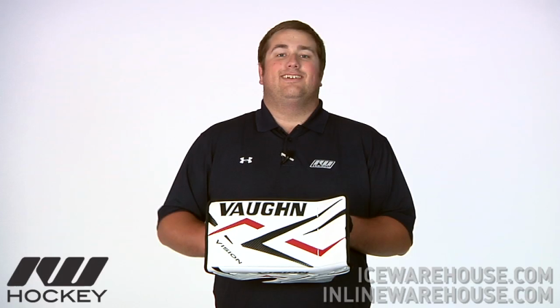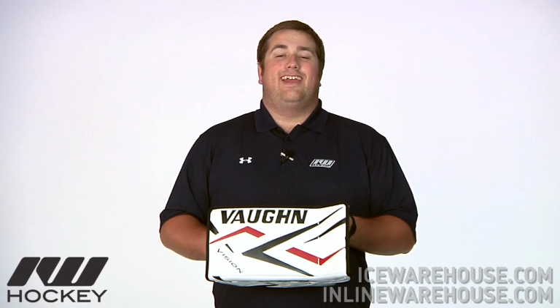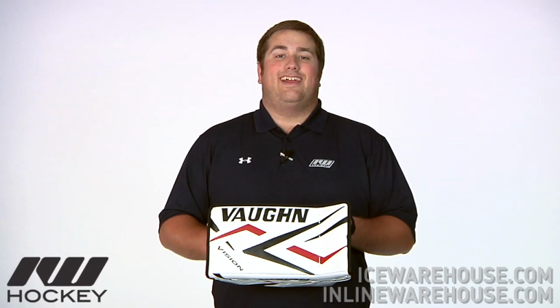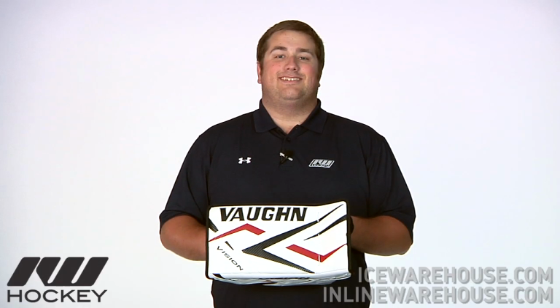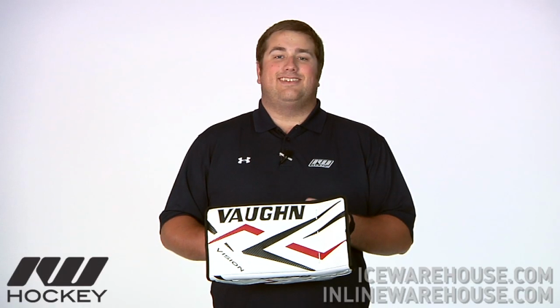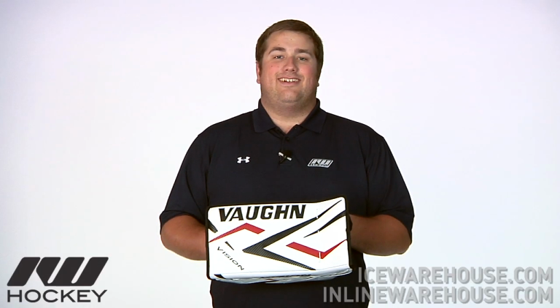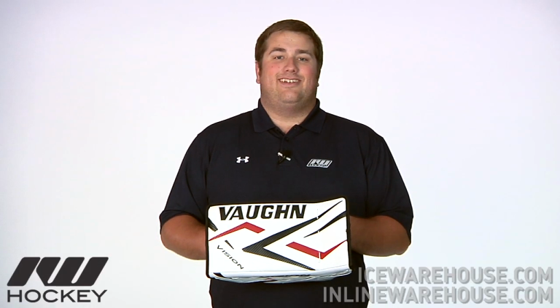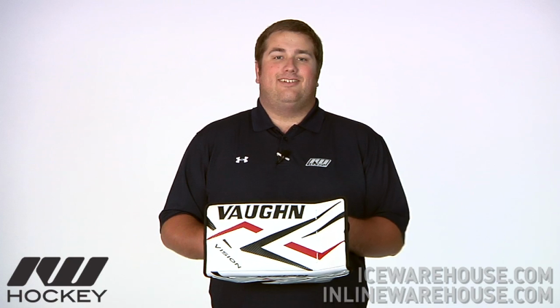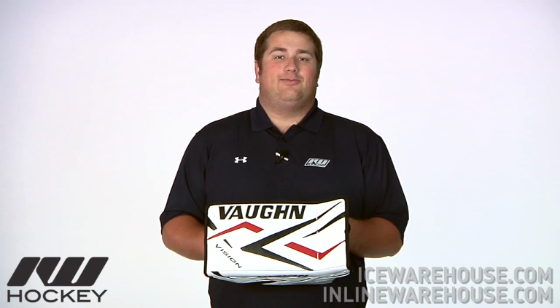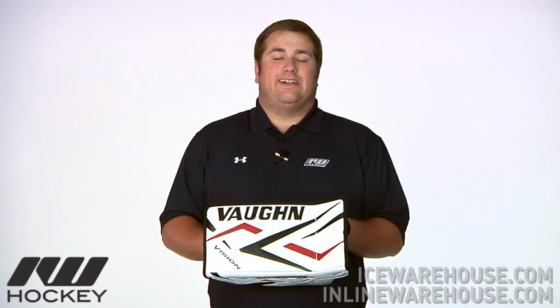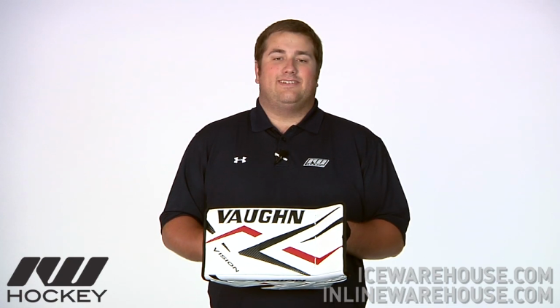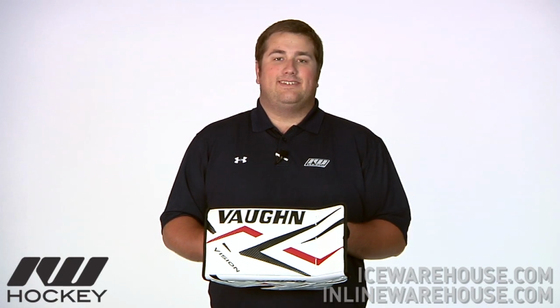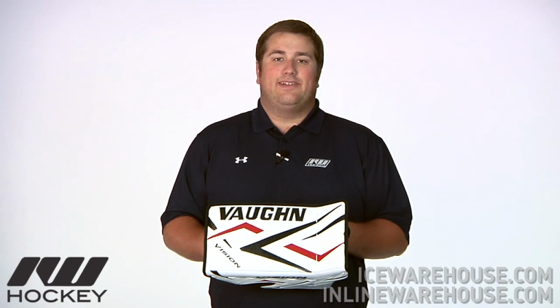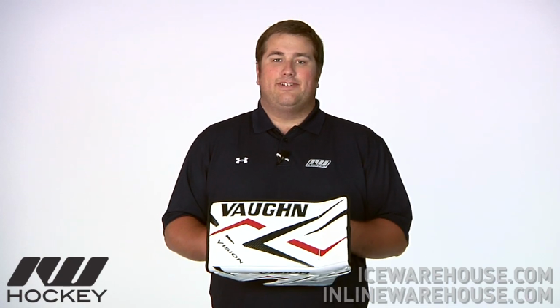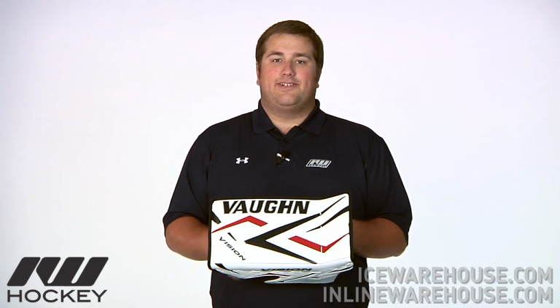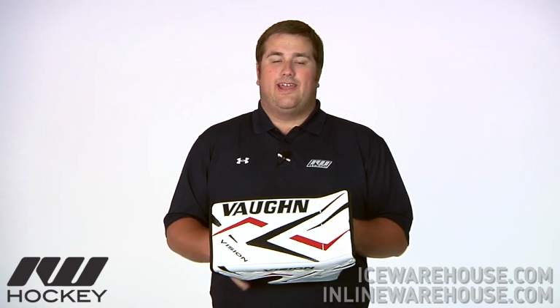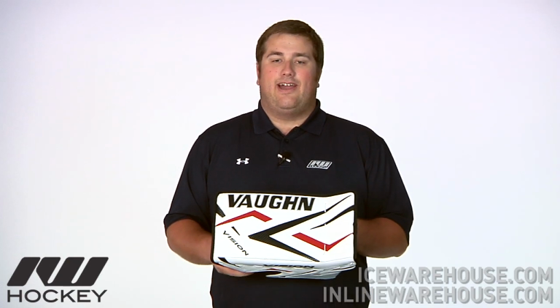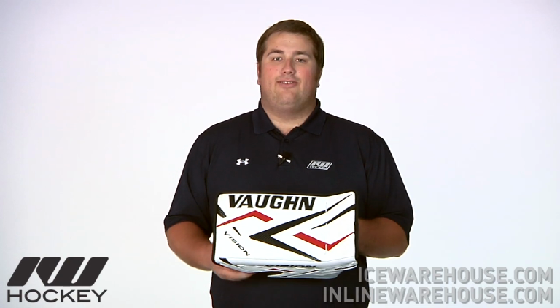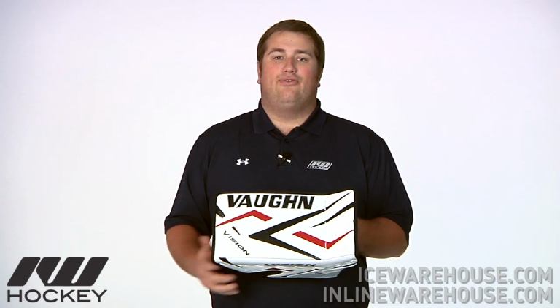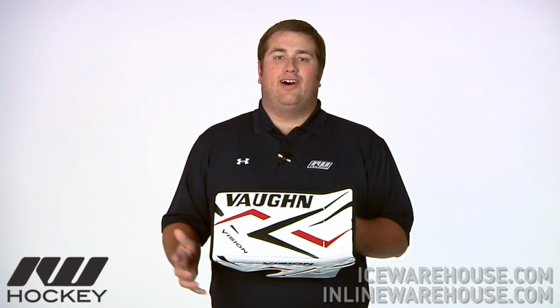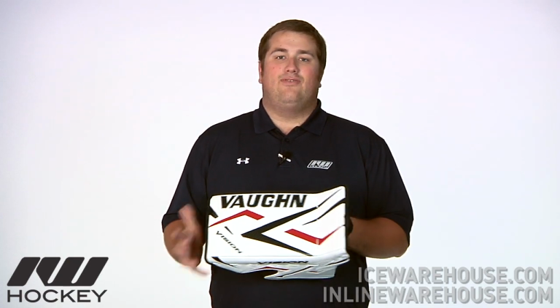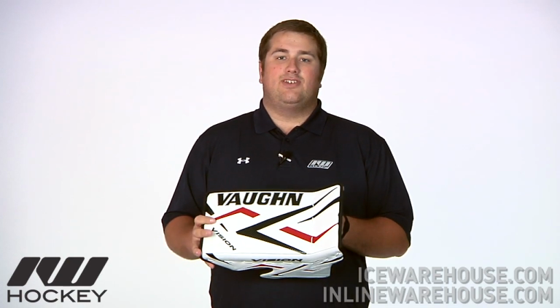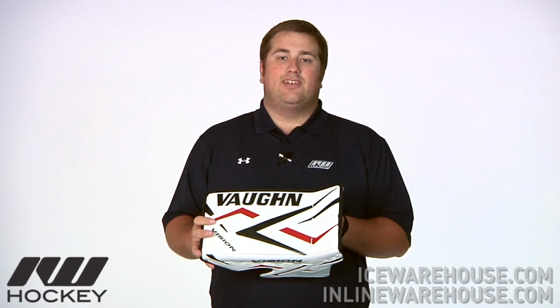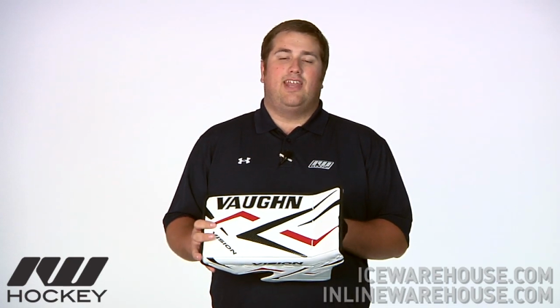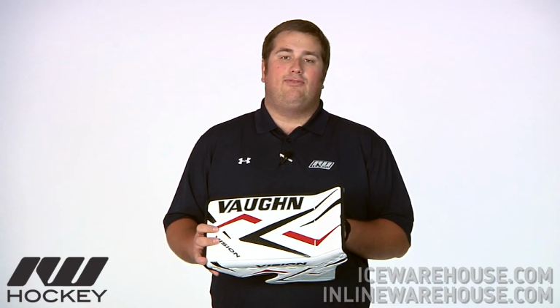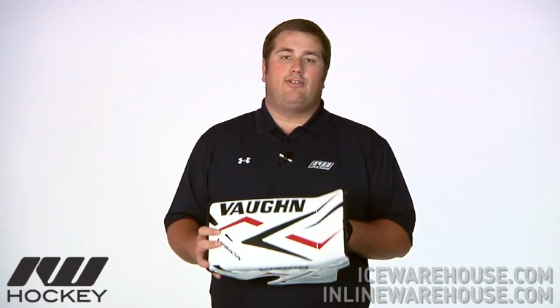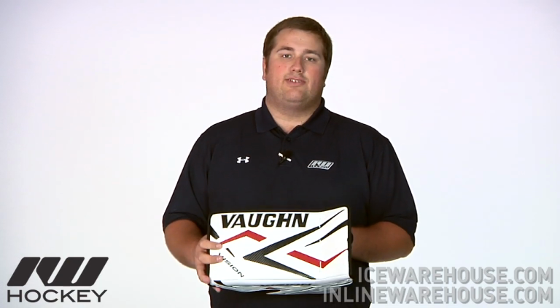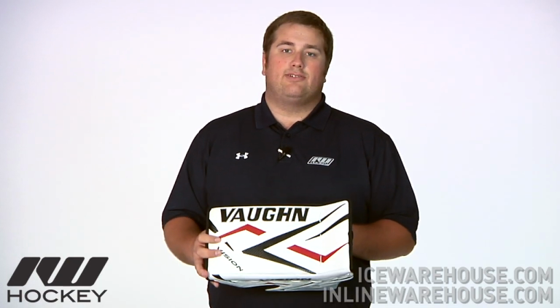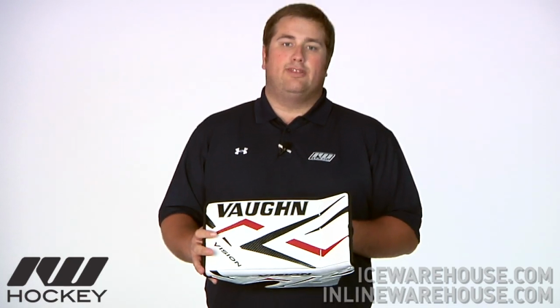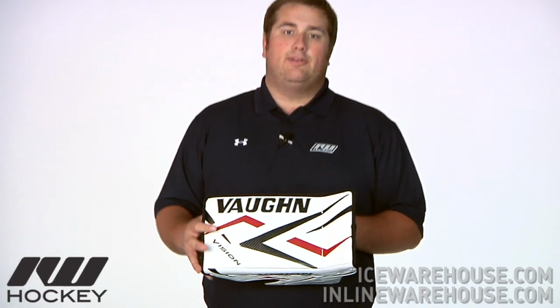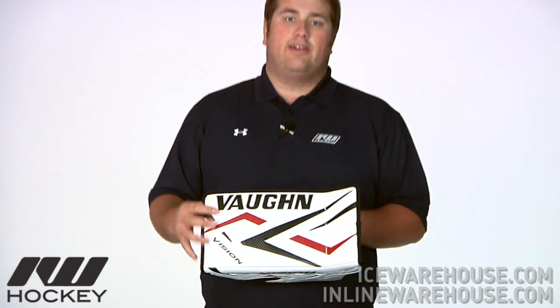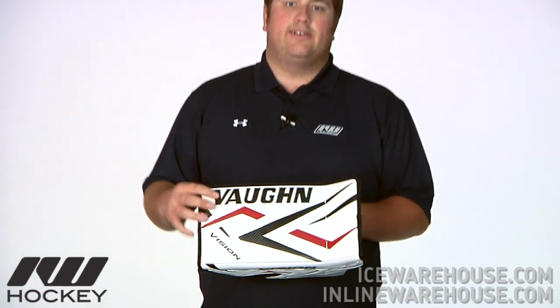Hey guys, this is Eric here at the Warehouse and today we are going to check out the Vaughn Vision 9400 Goalie Blocker.